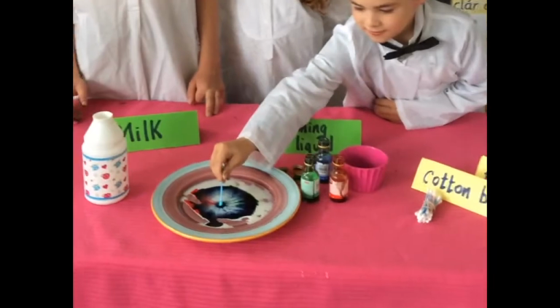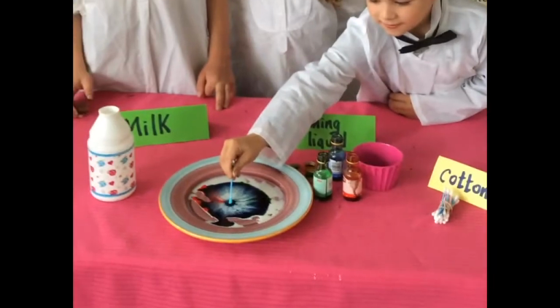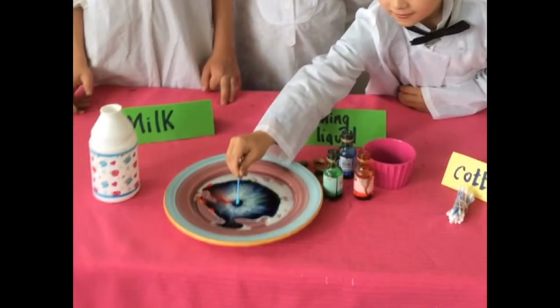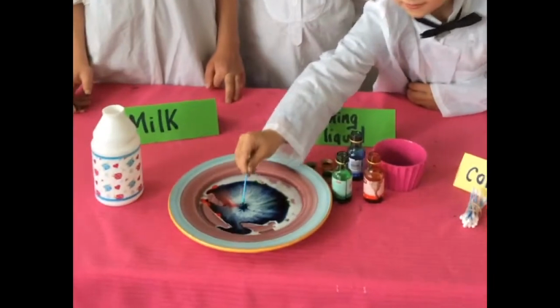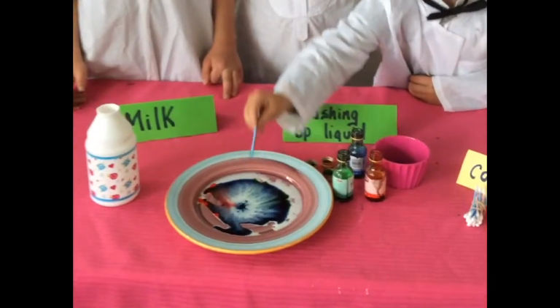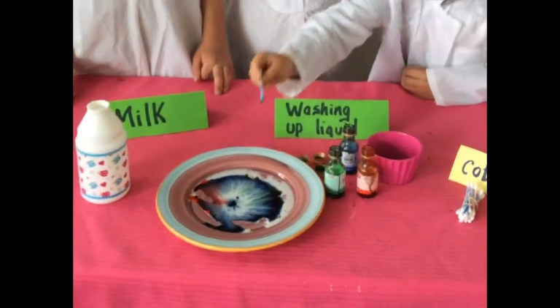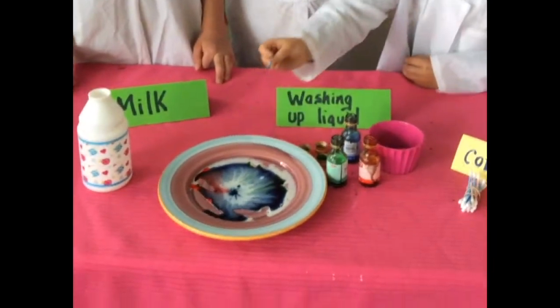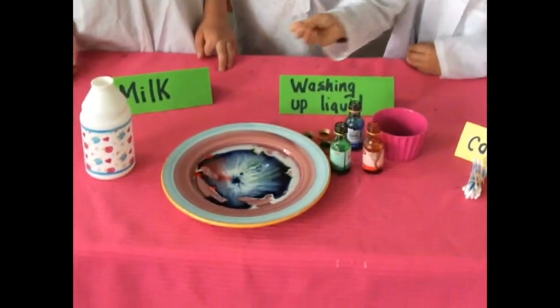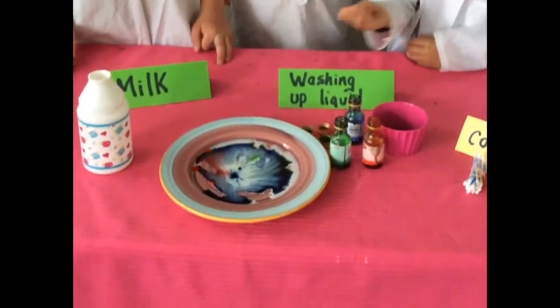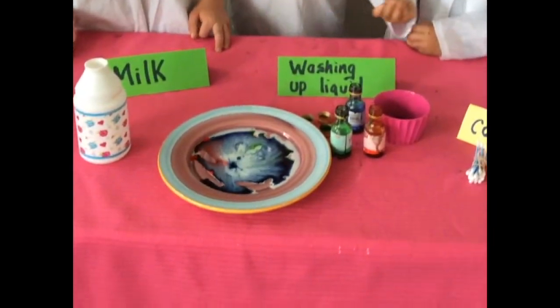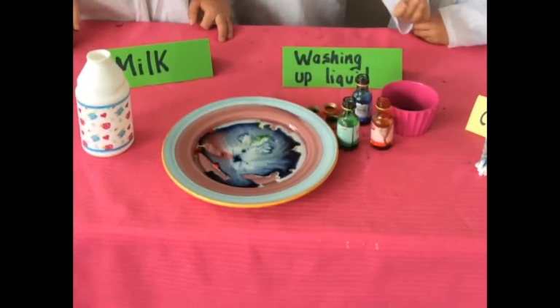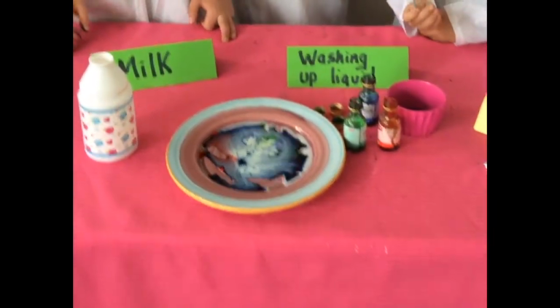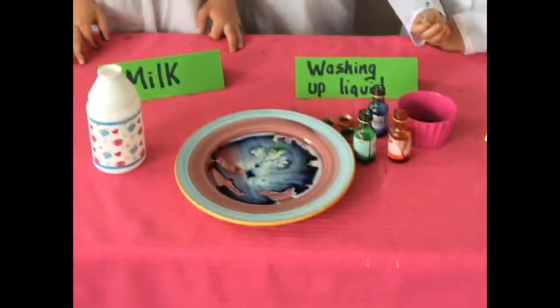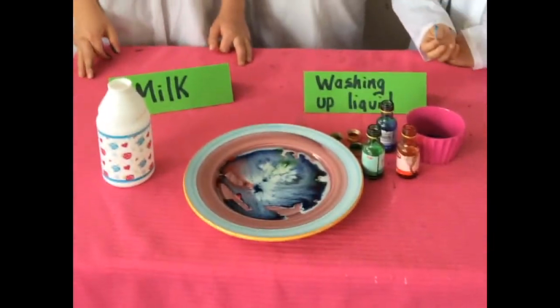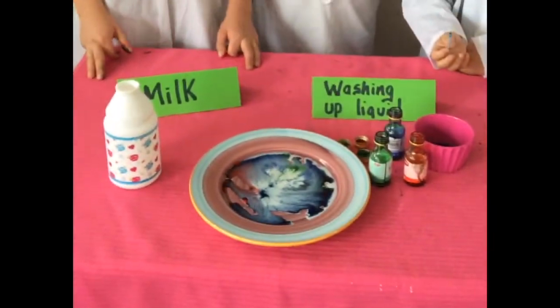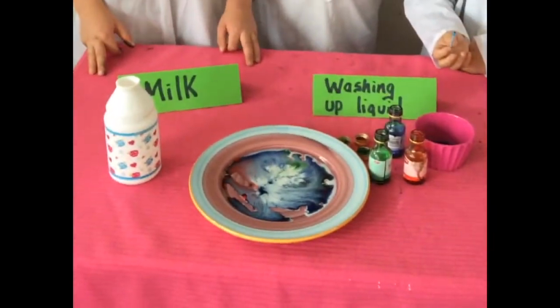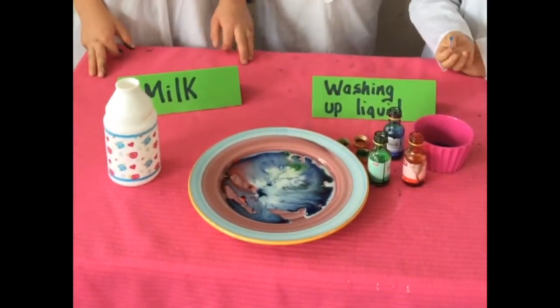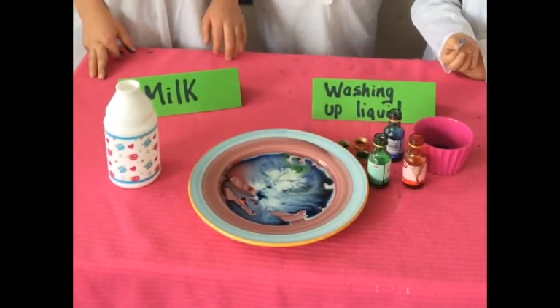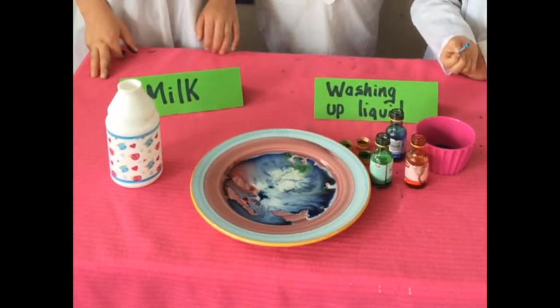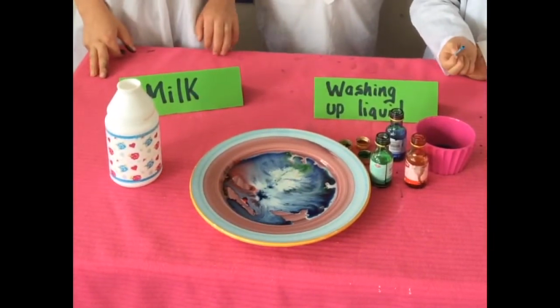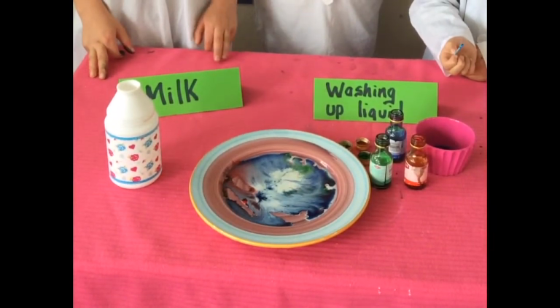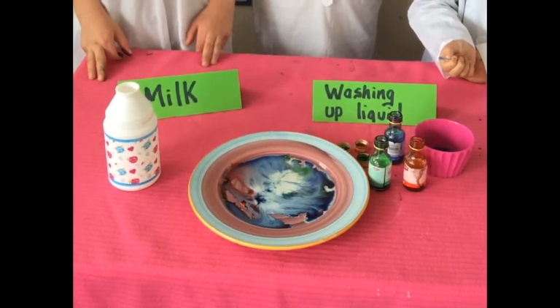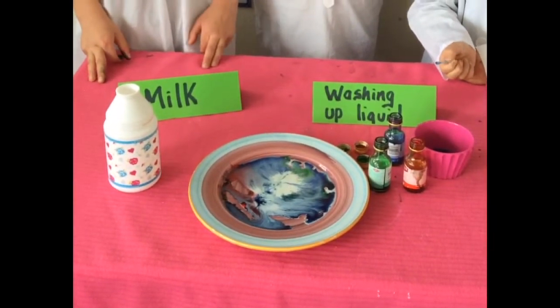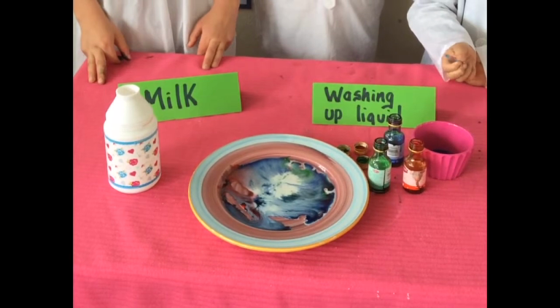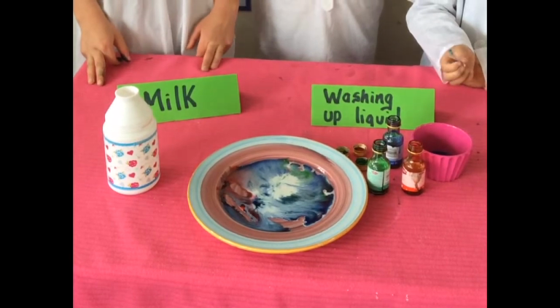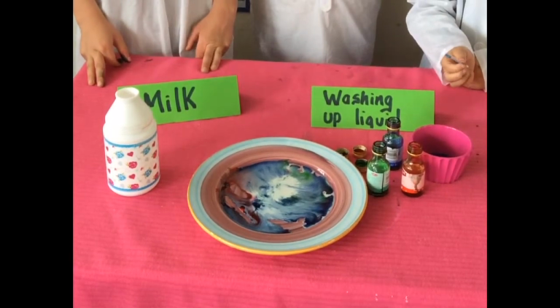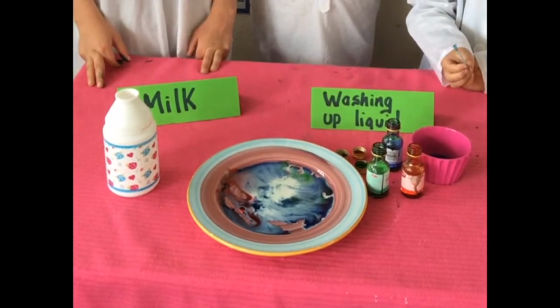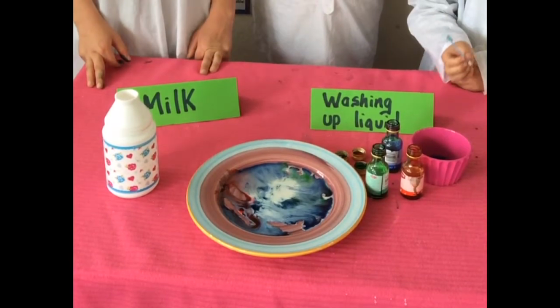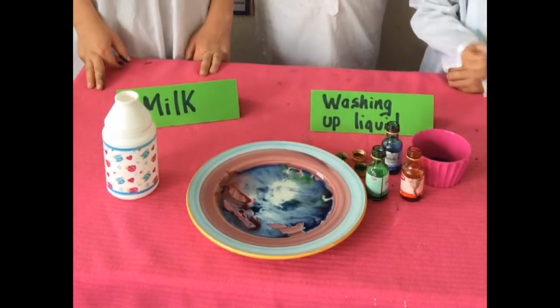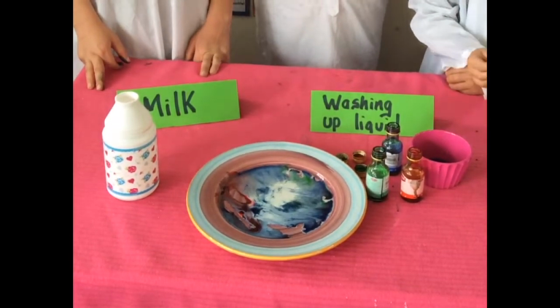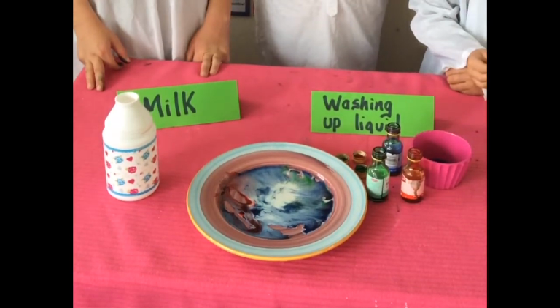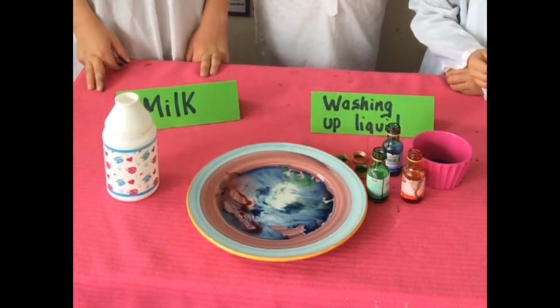Ta-da! The fats in the milk react with the washing-up liquid so that the colors separate.